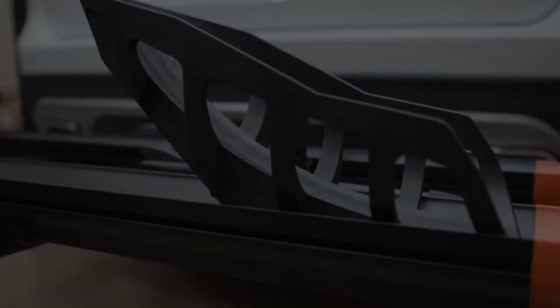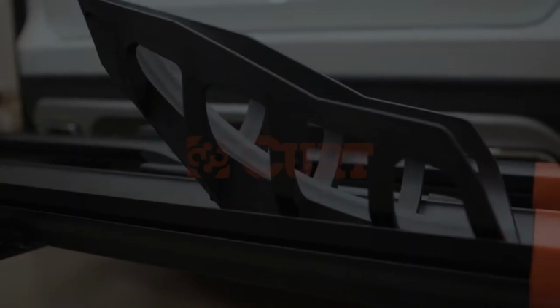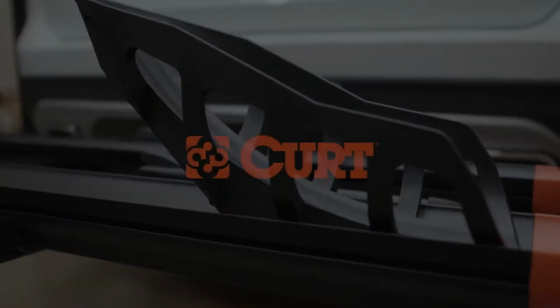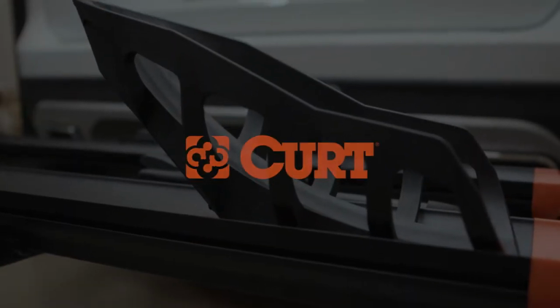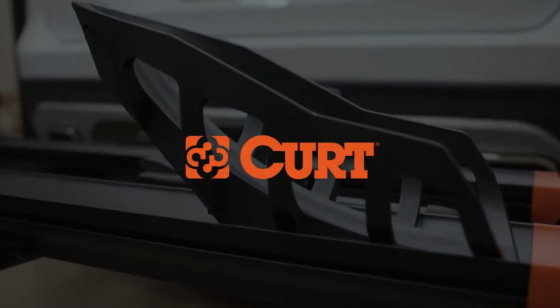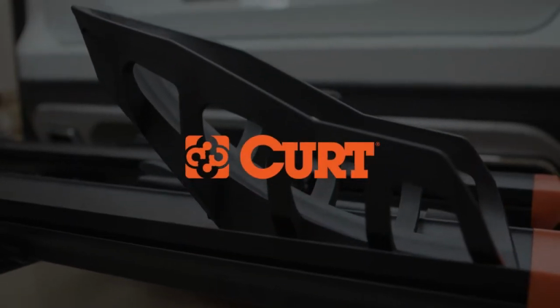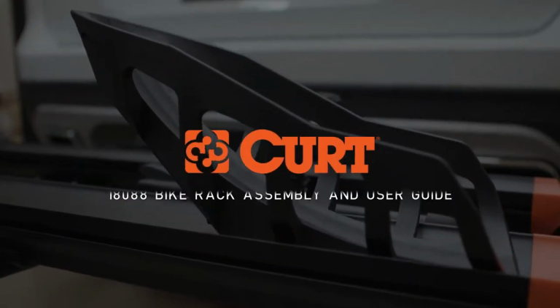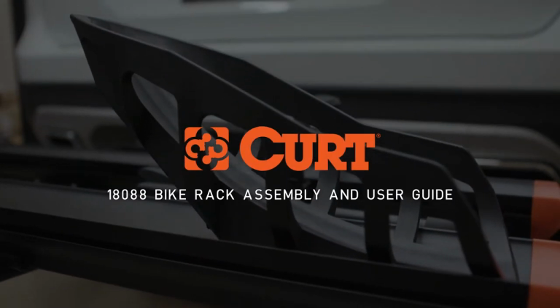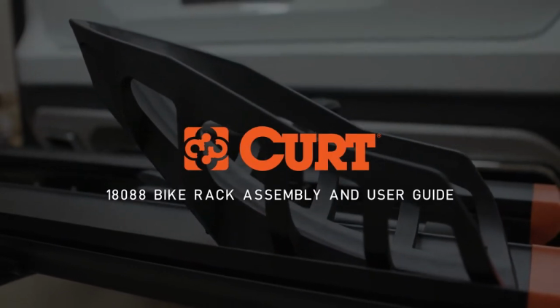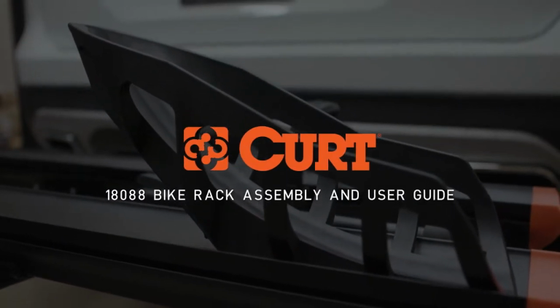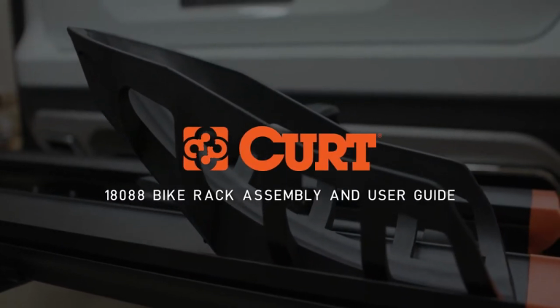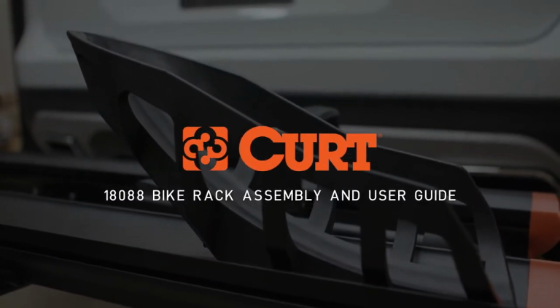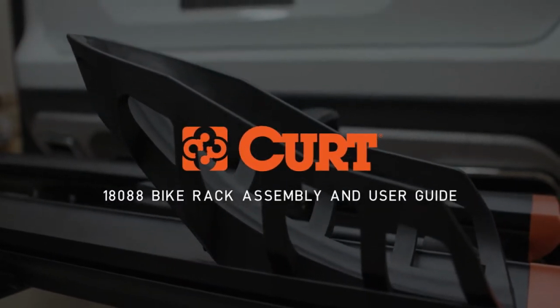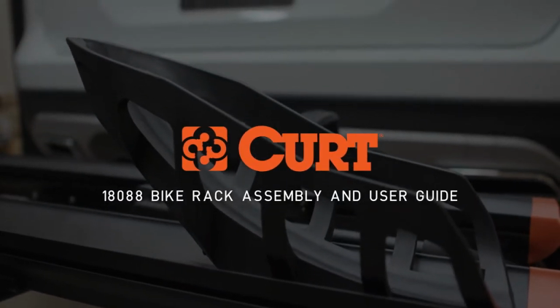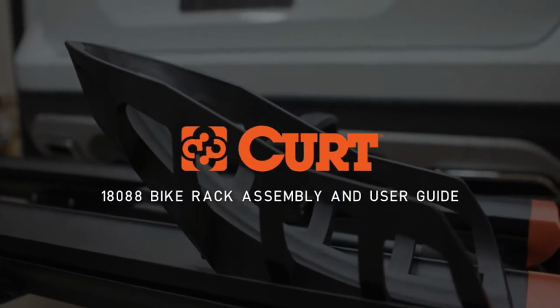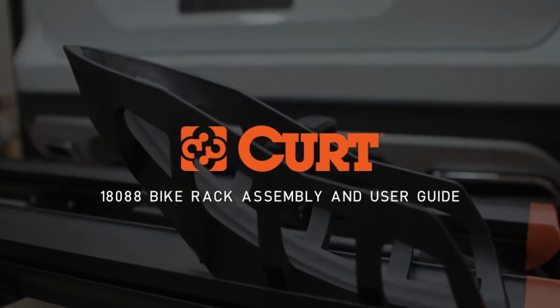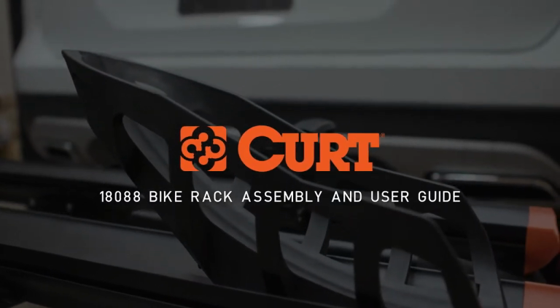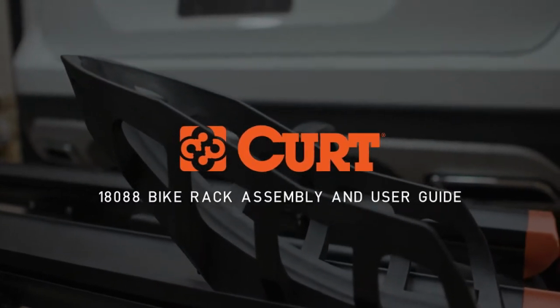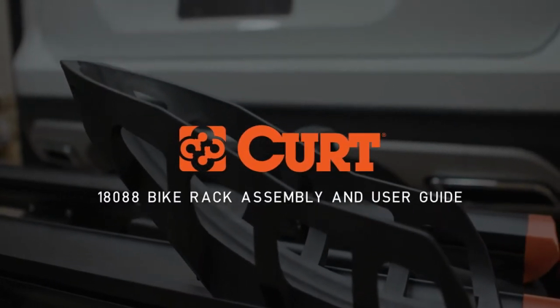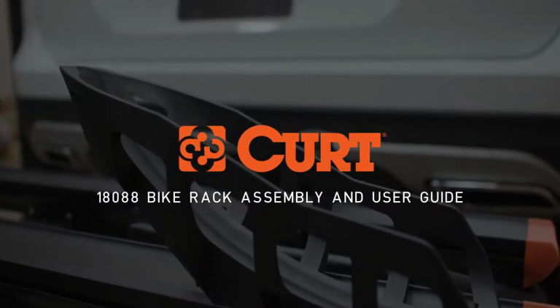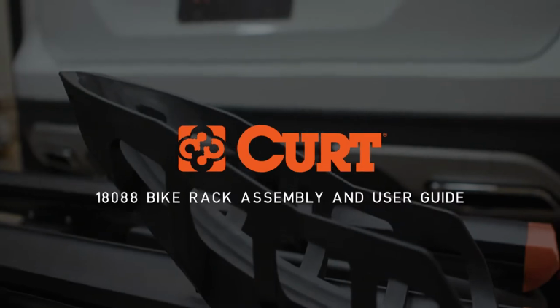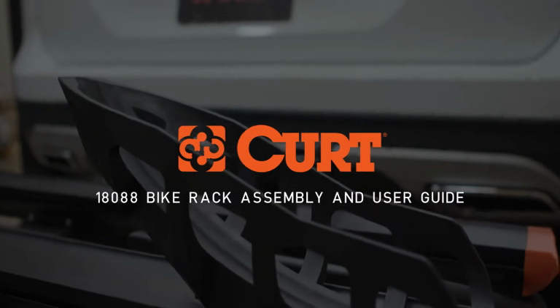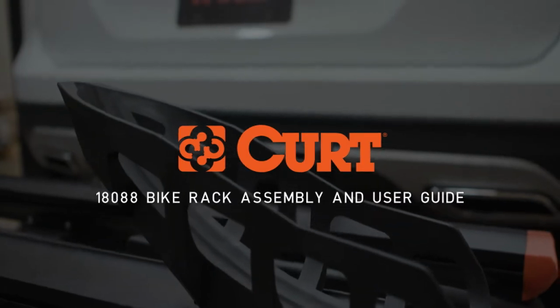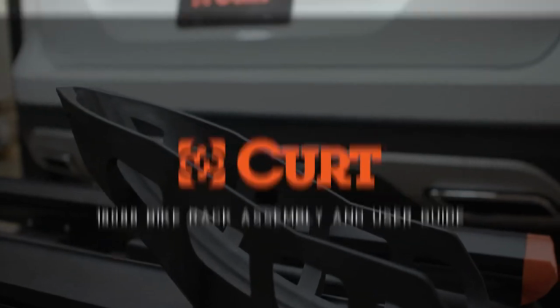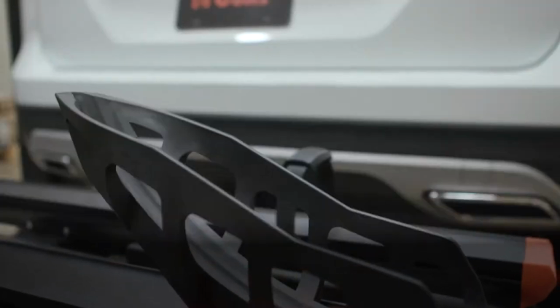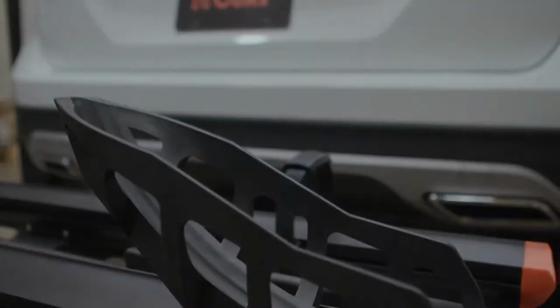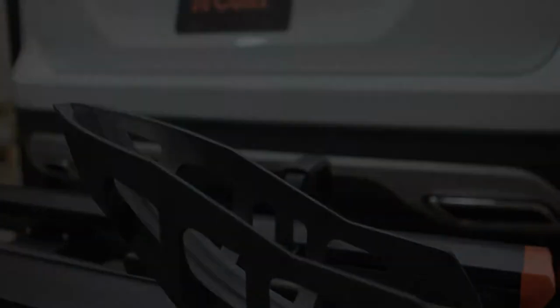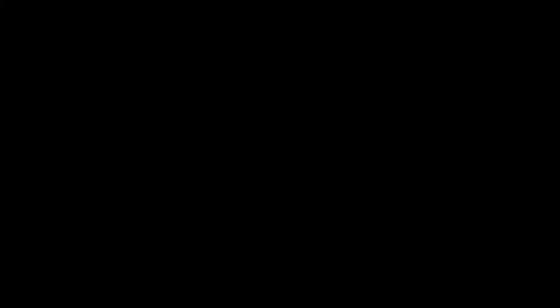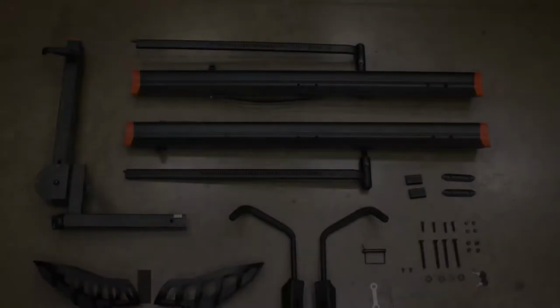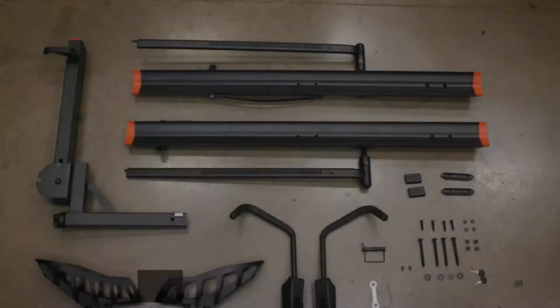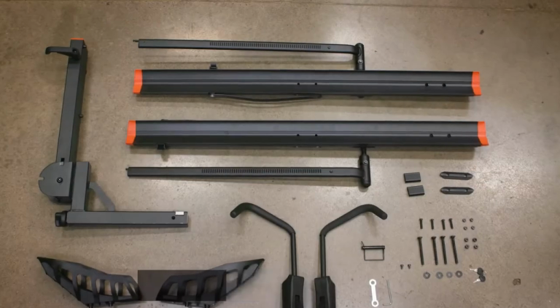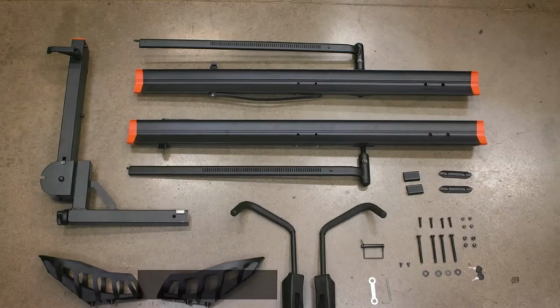Welcome to the assembly video of the KURT 18088 Tray Style Bike Rack.